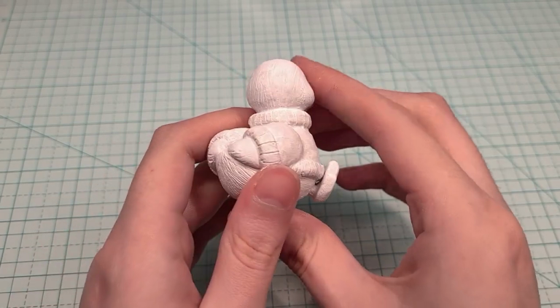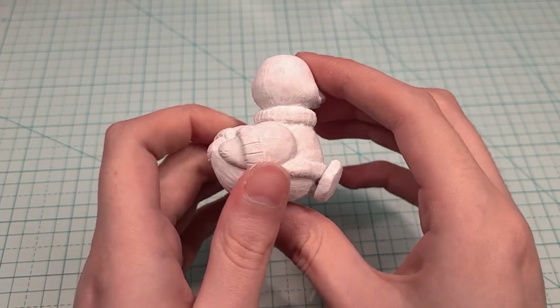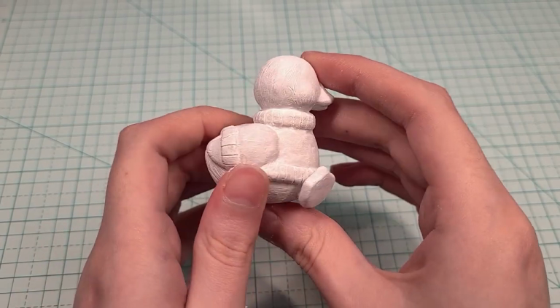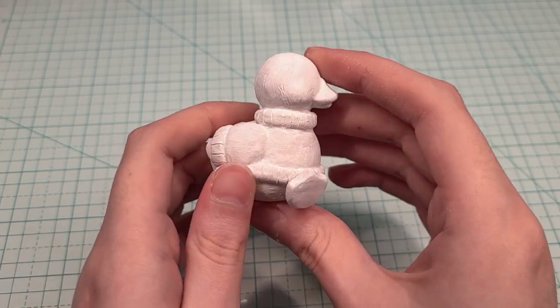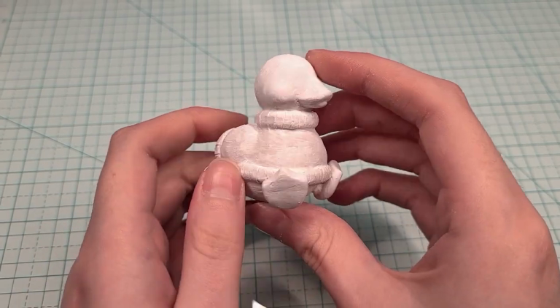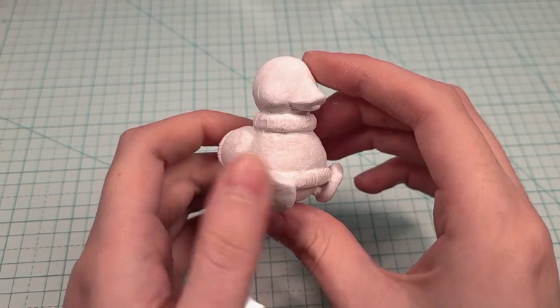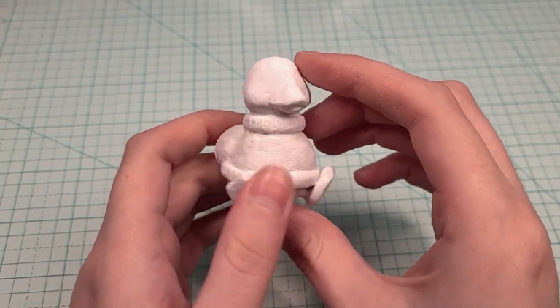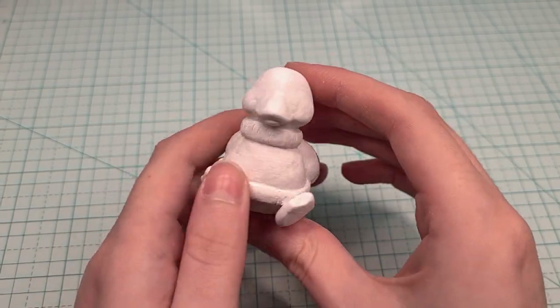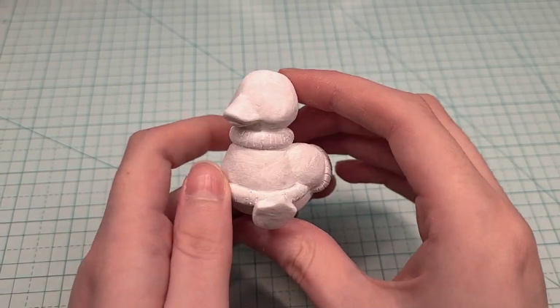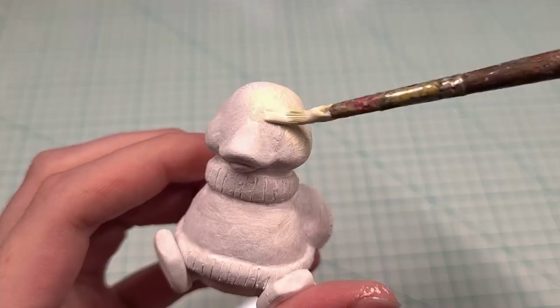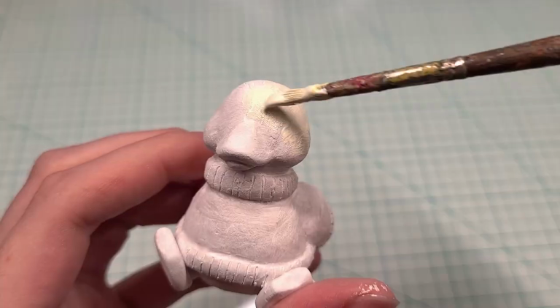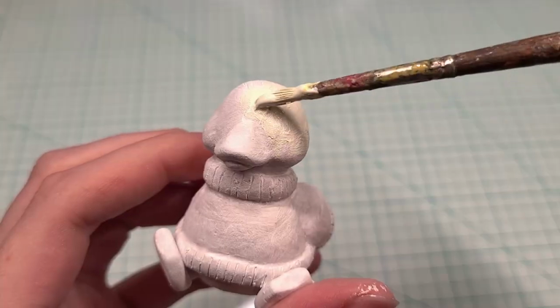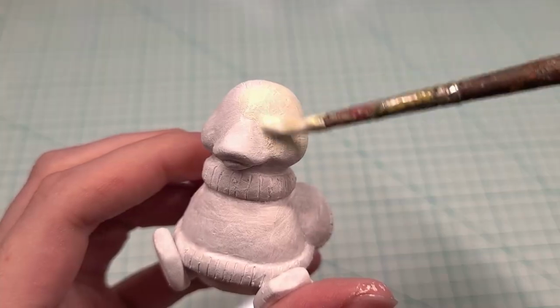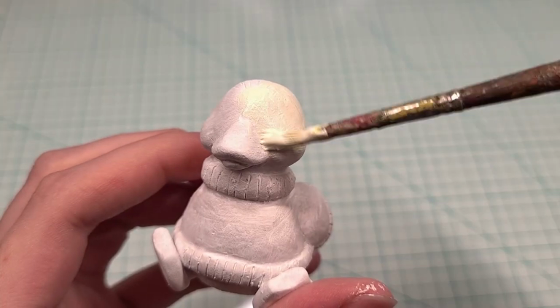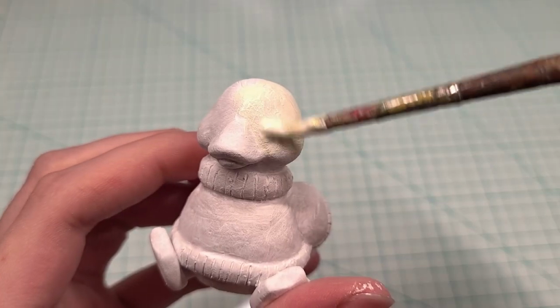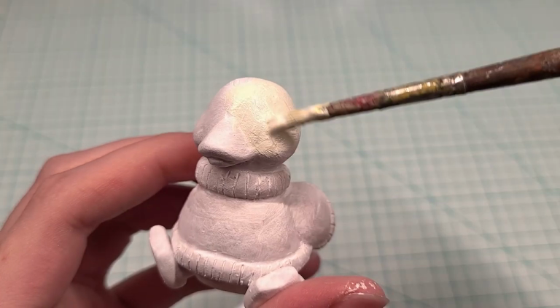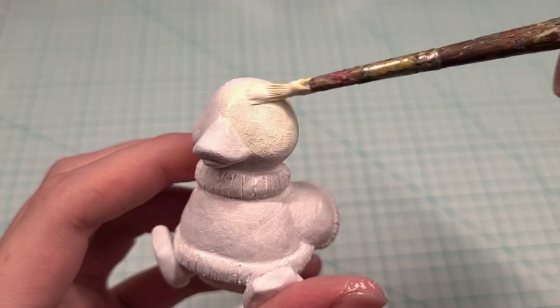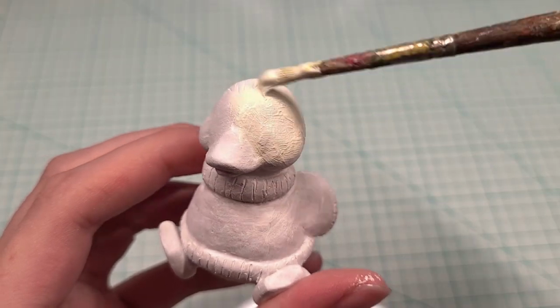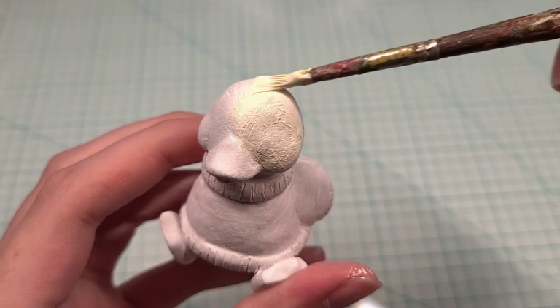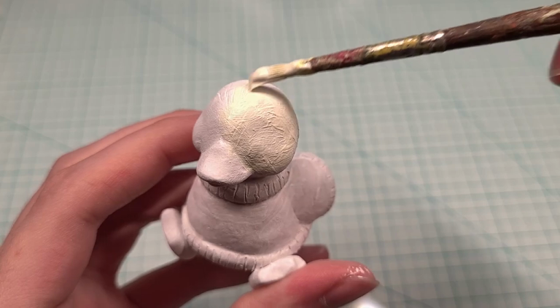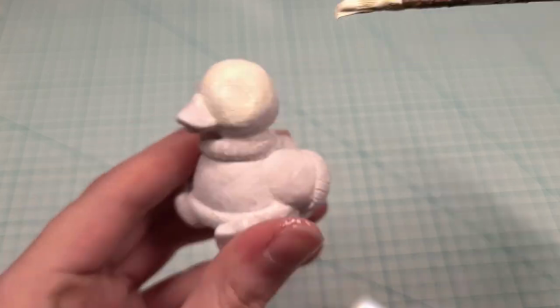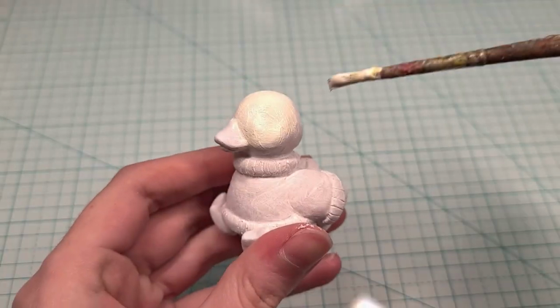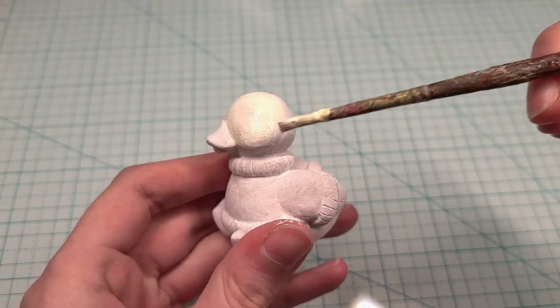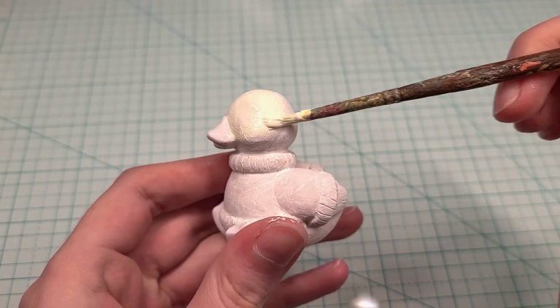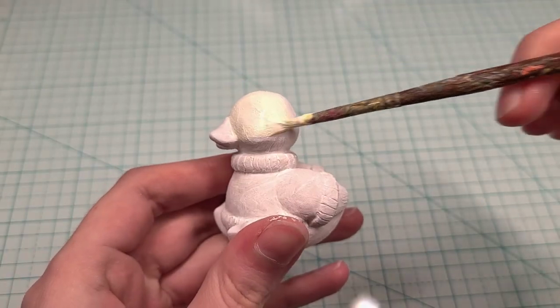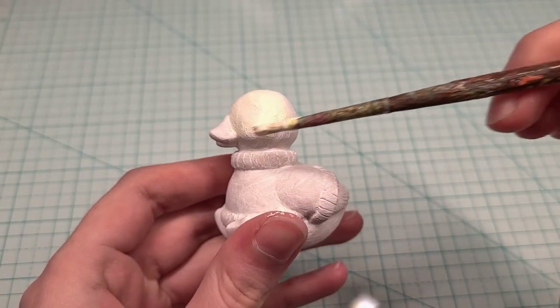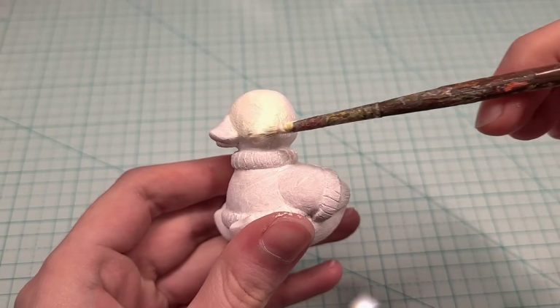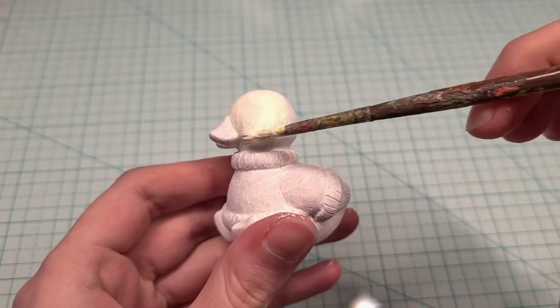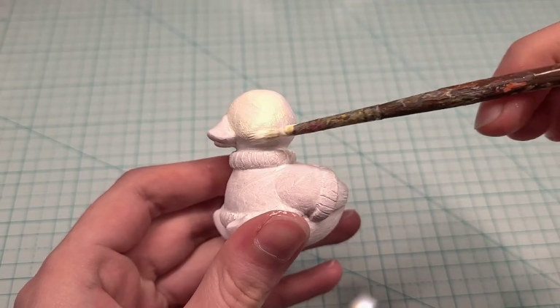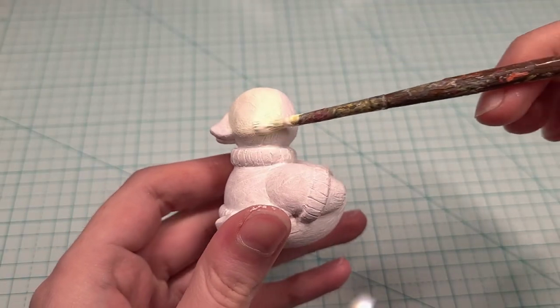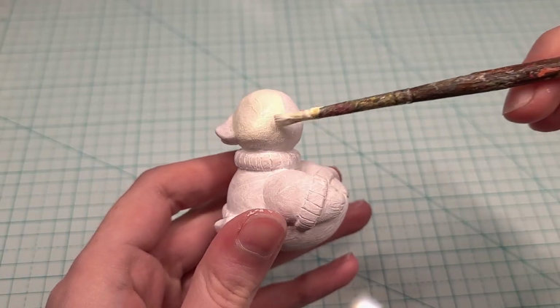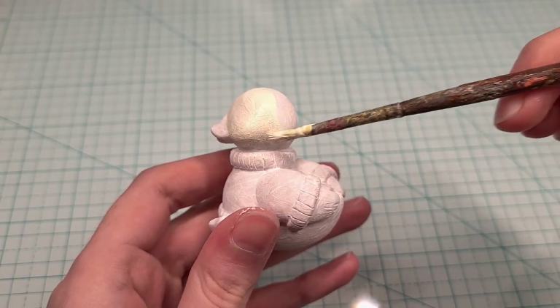And here she is out of the oven and I just went ahead and painted a white base coat so that this pale yellow color will show up better.